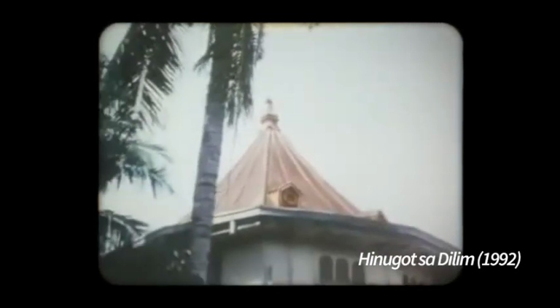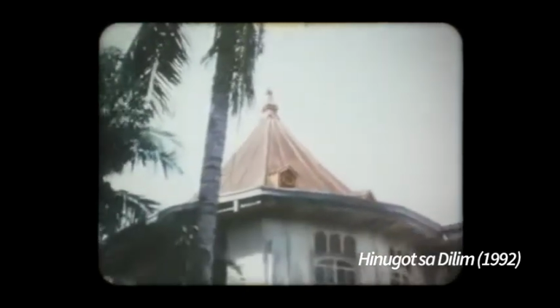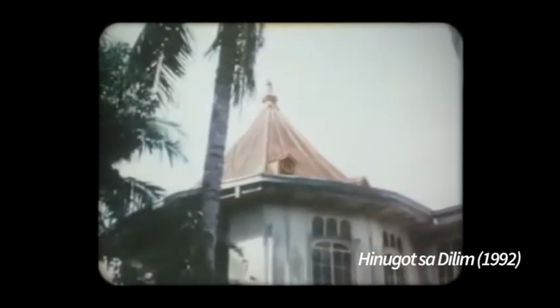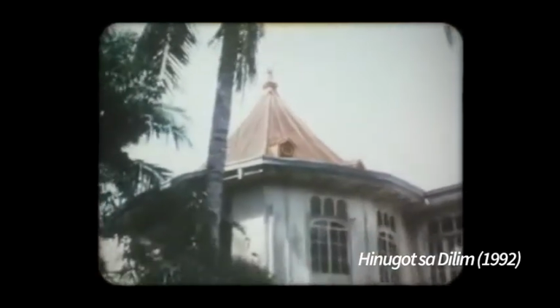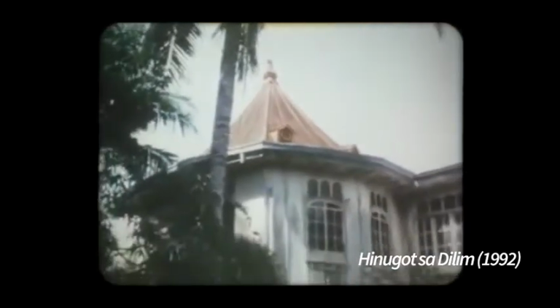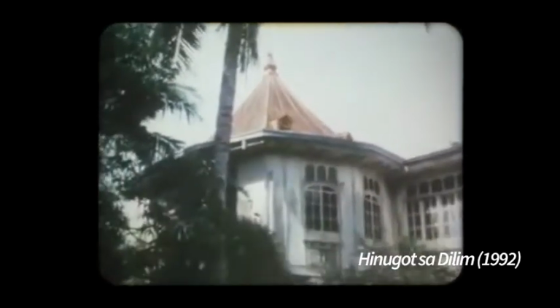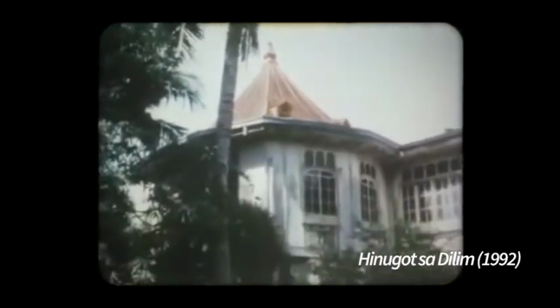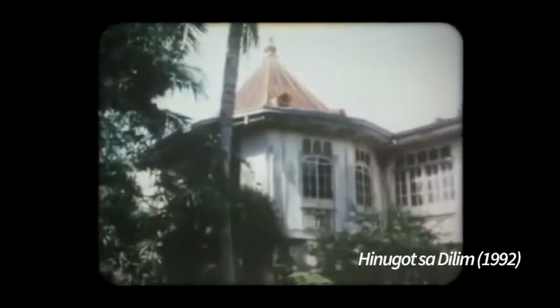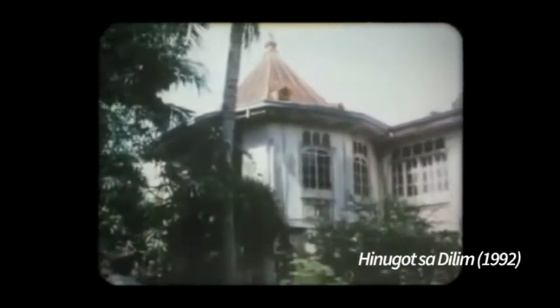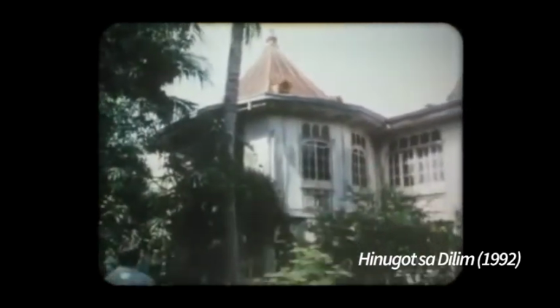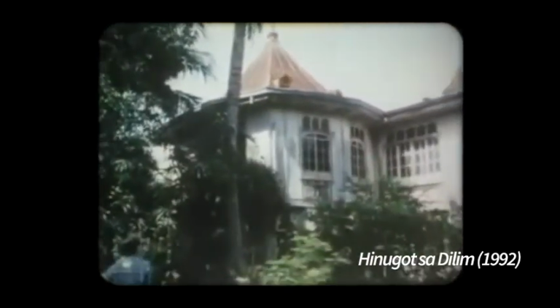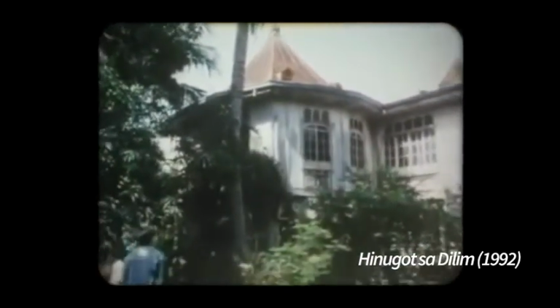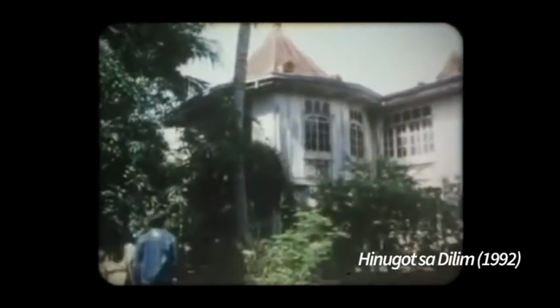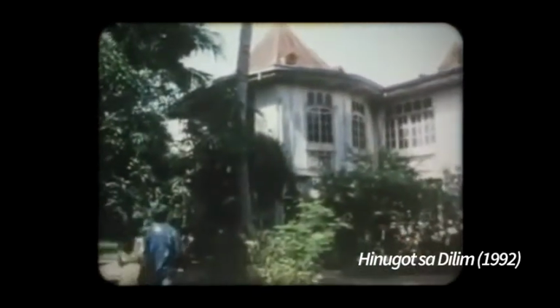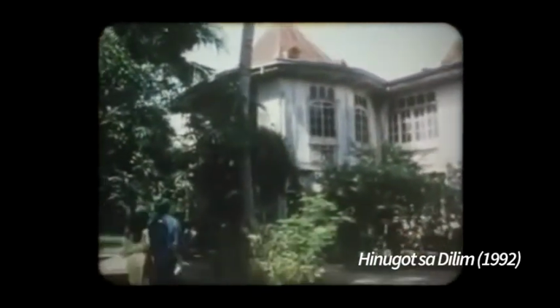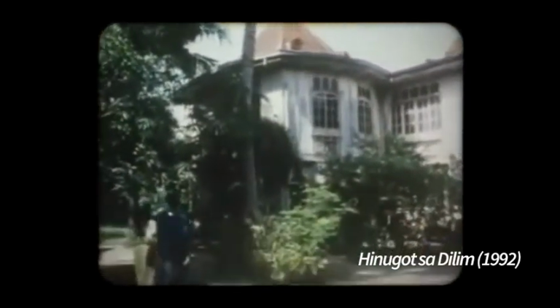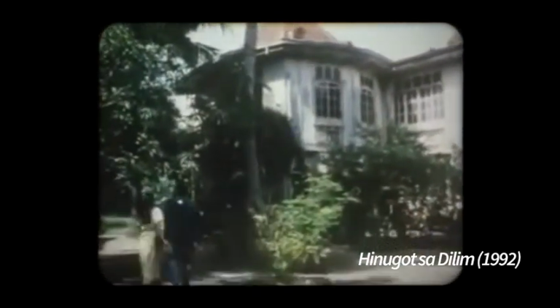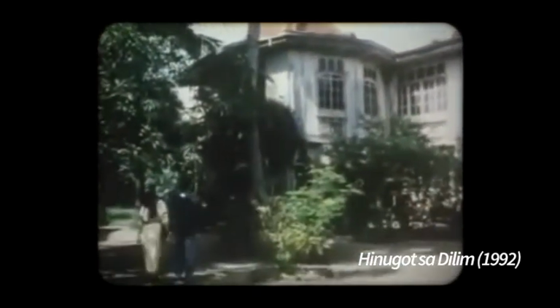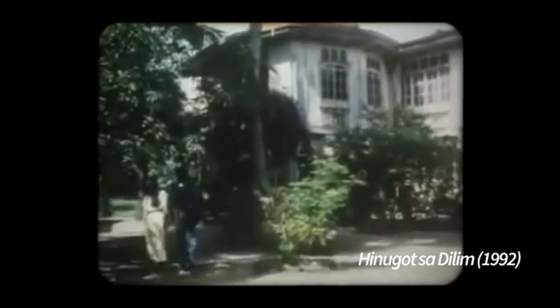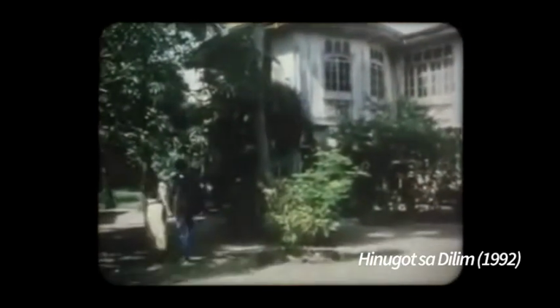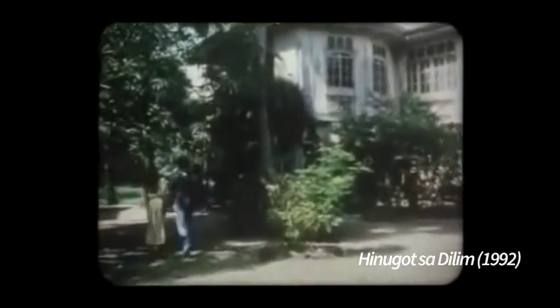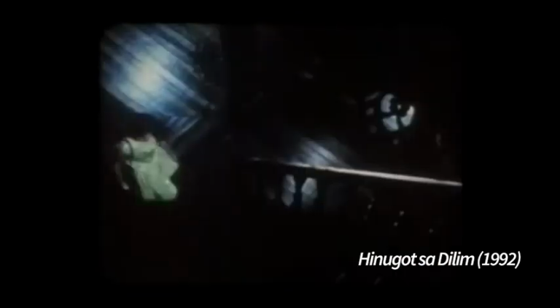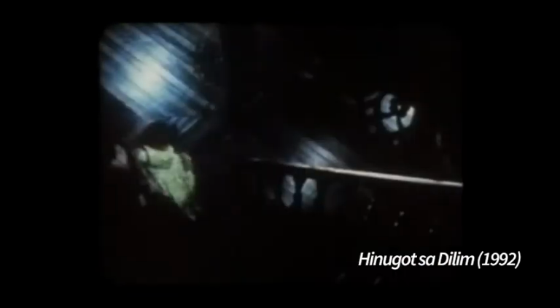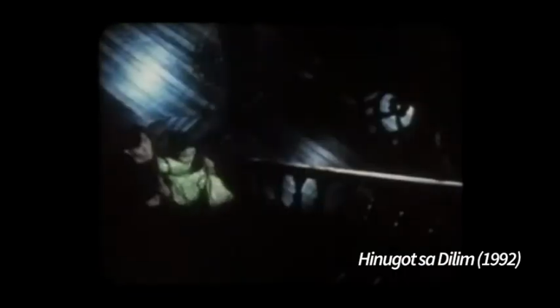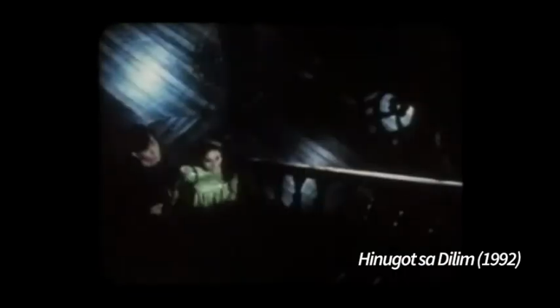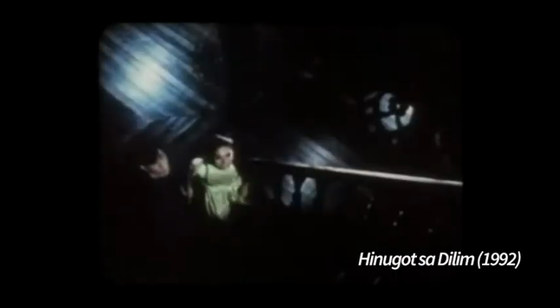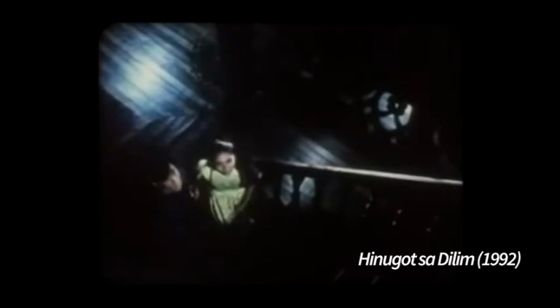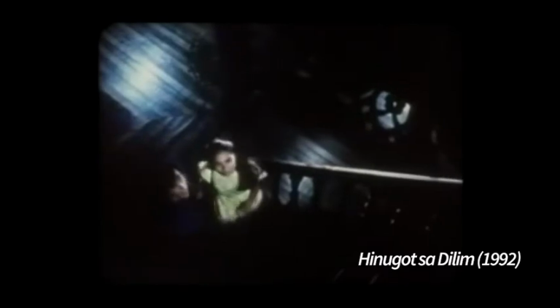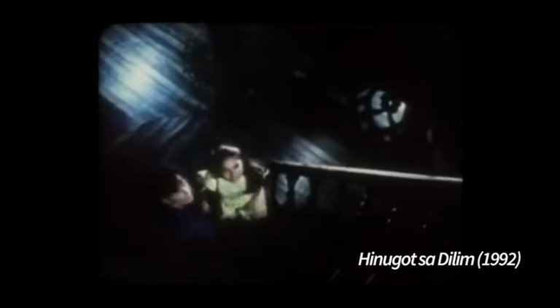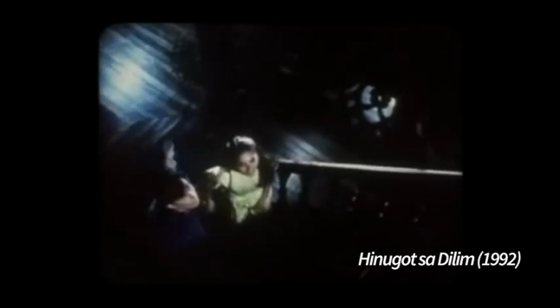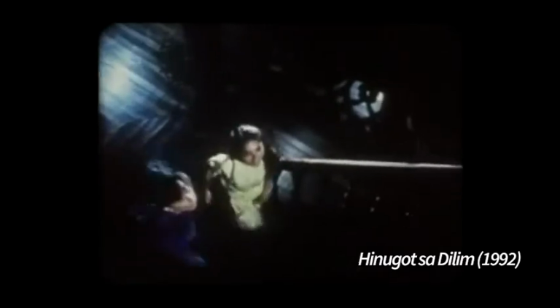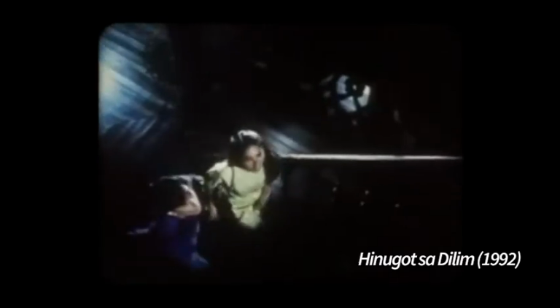Speaking of which, this scene here was shot right in the Bellia House. And here's another familiar staircase.